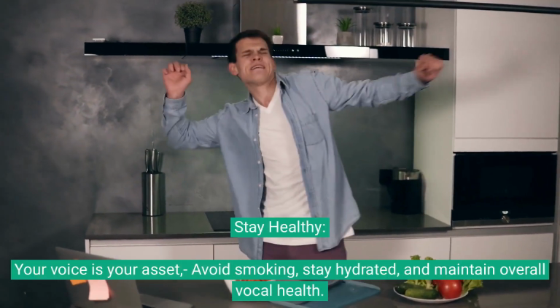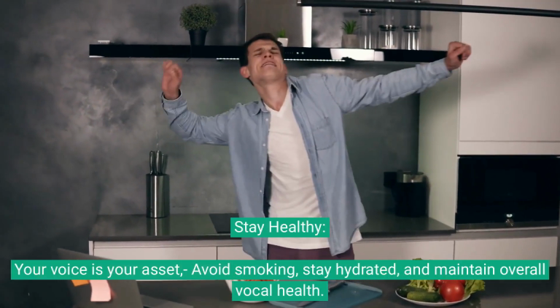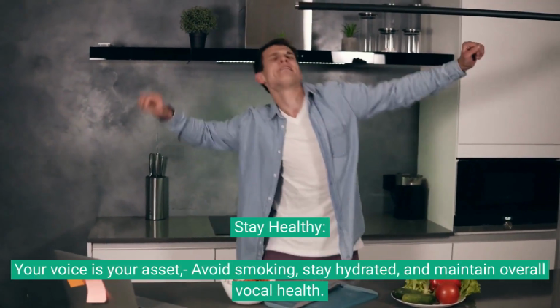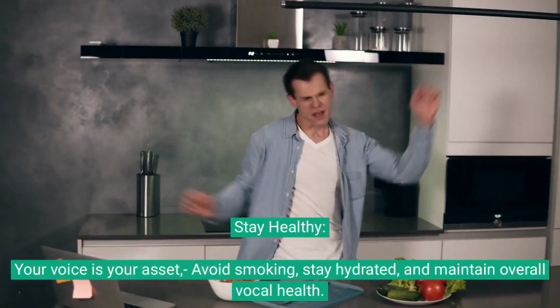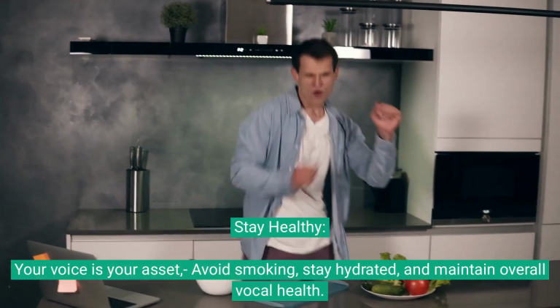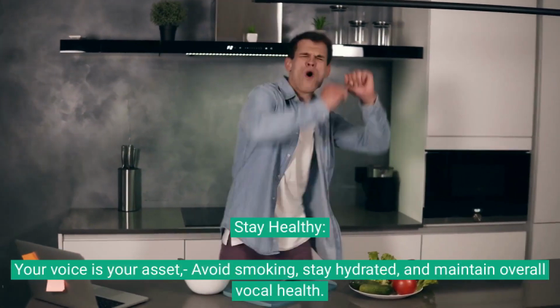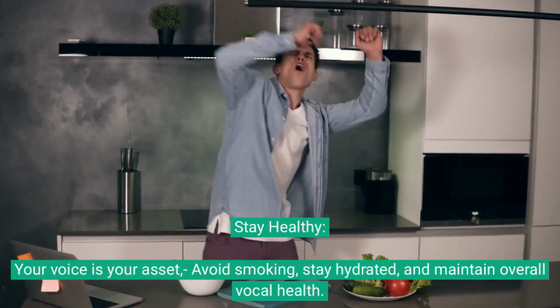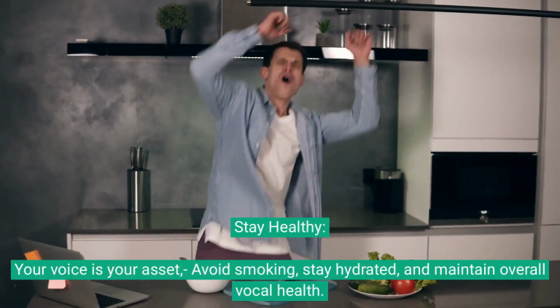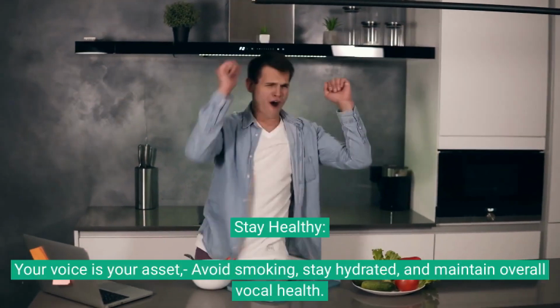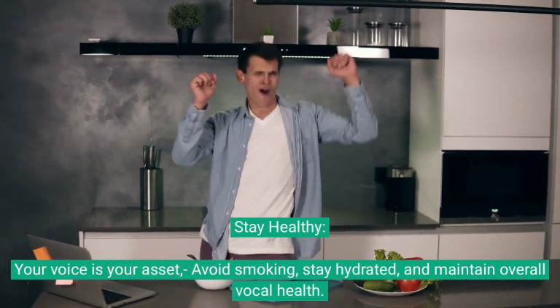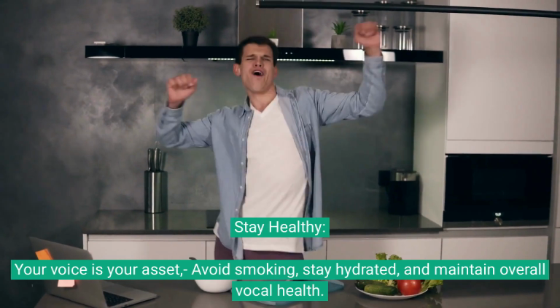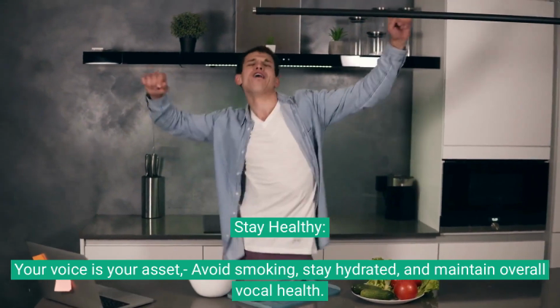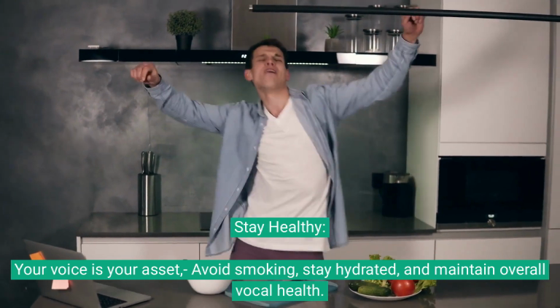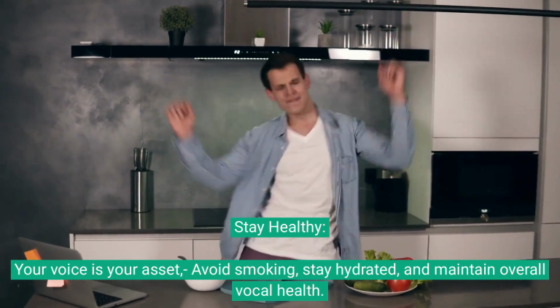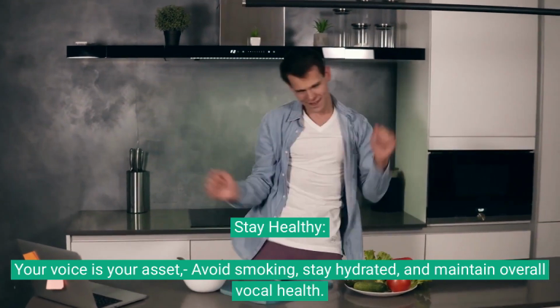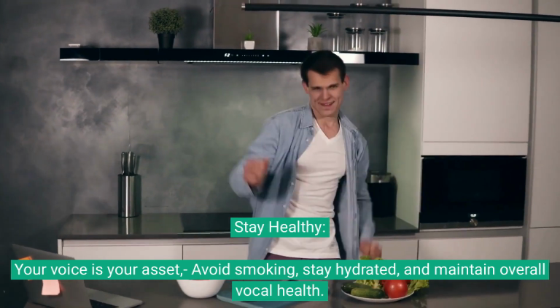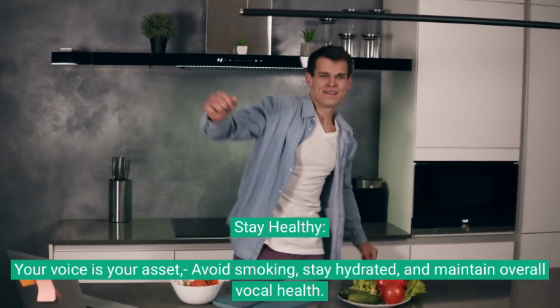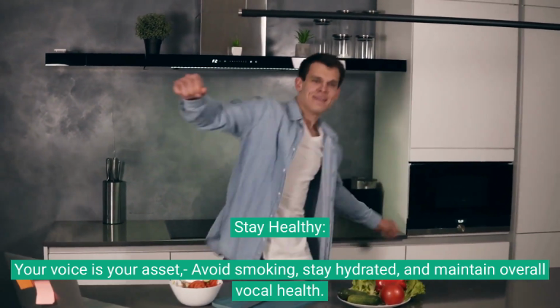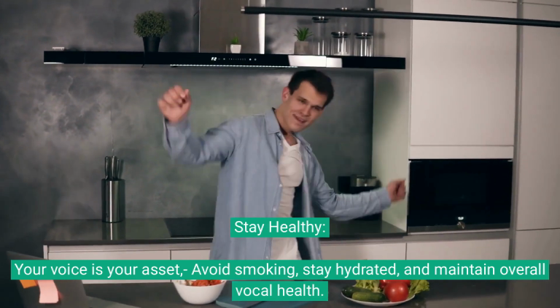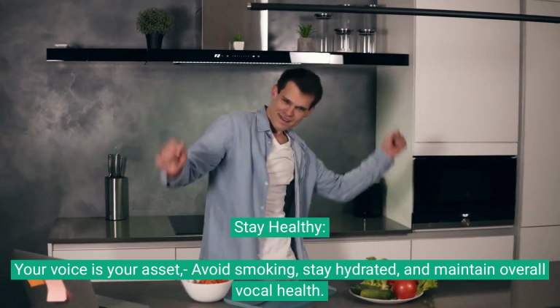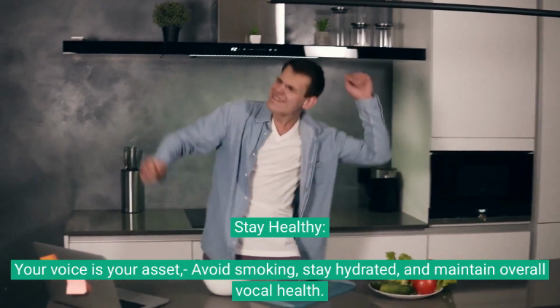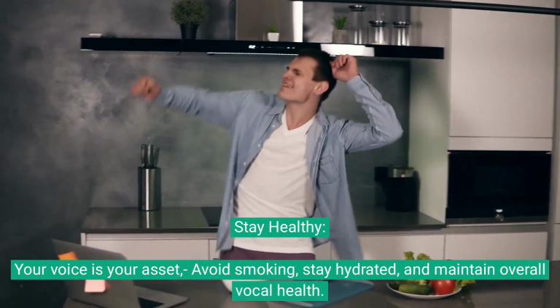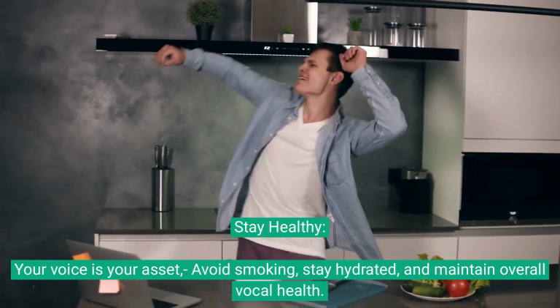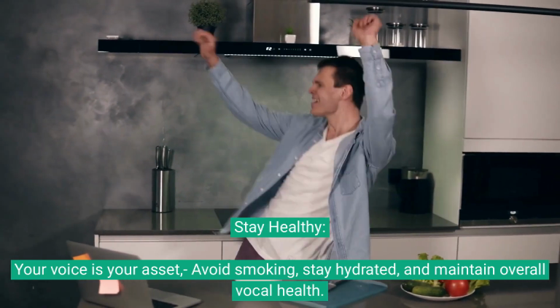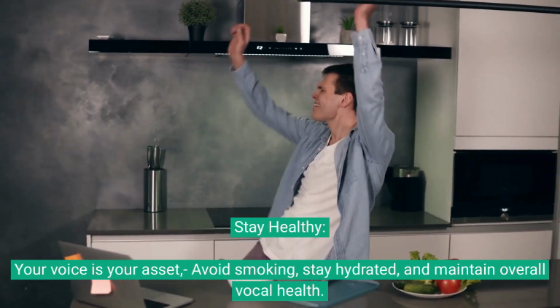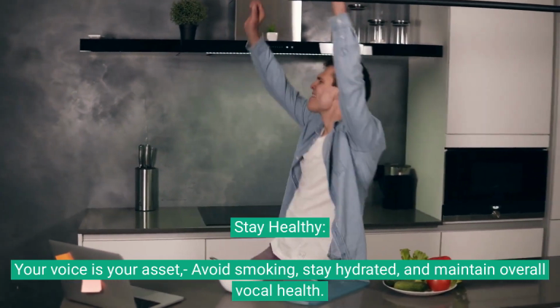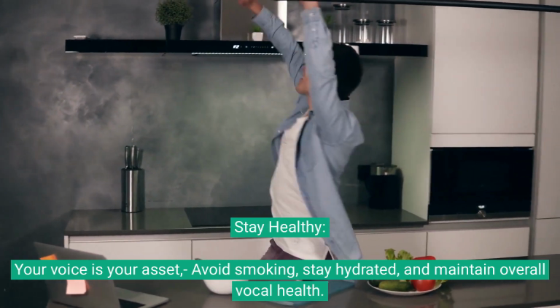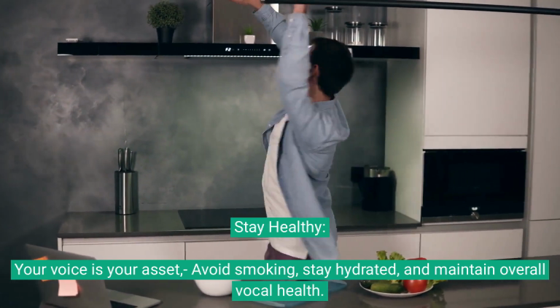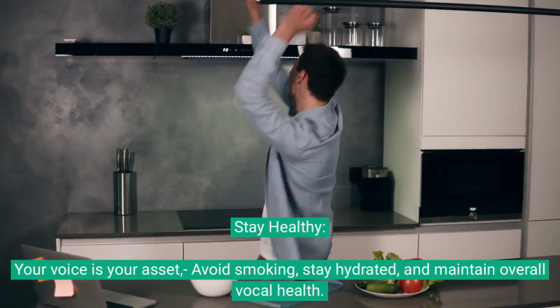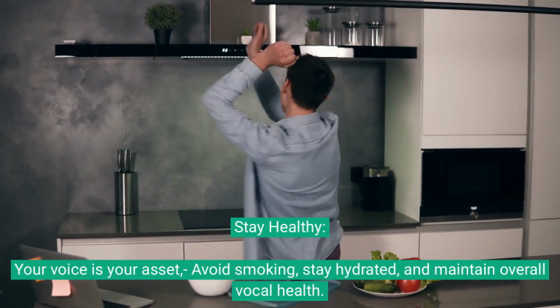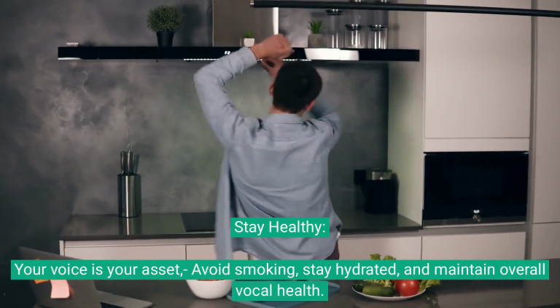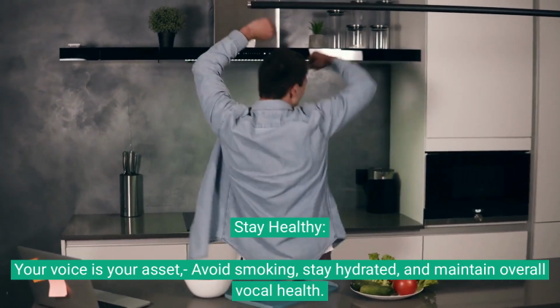Stay healthy. Your voice is your asset. Avoid smoking, stay hydrated, and maintain overall vocal health.